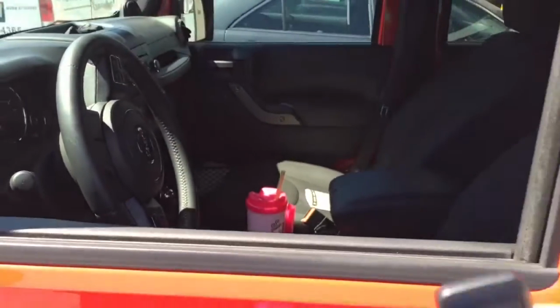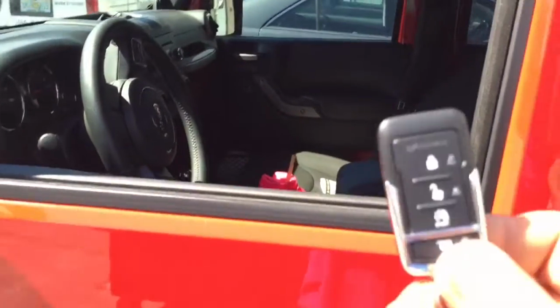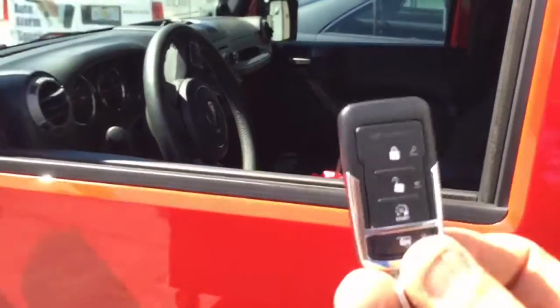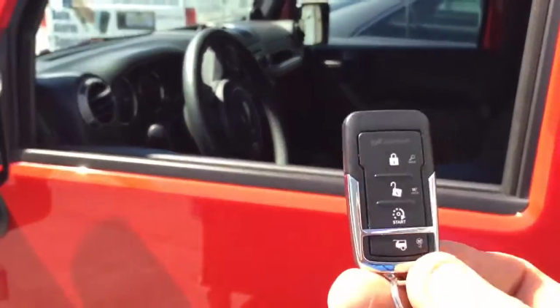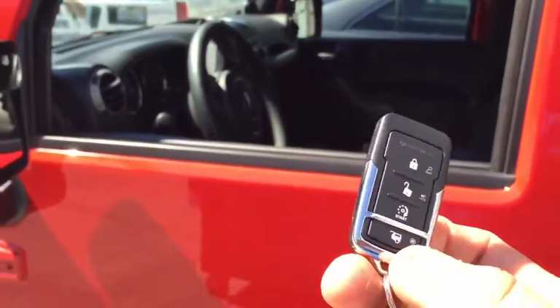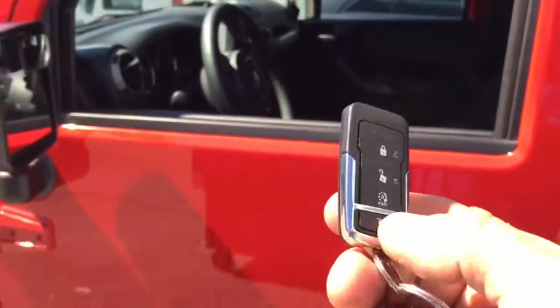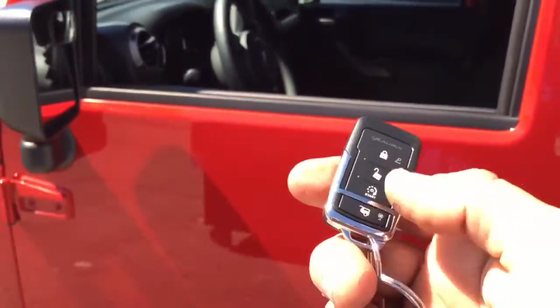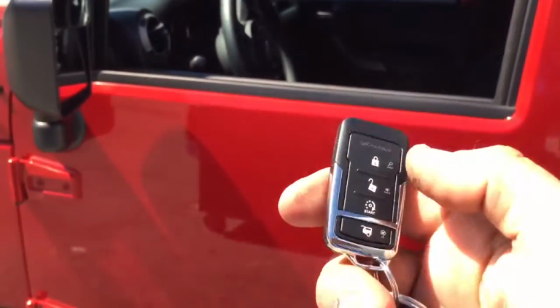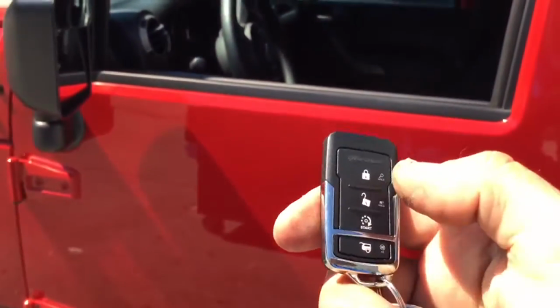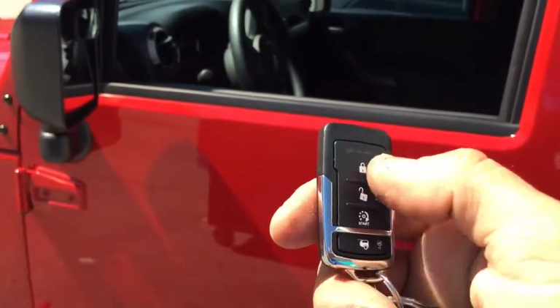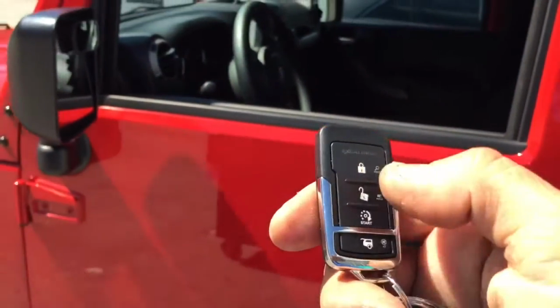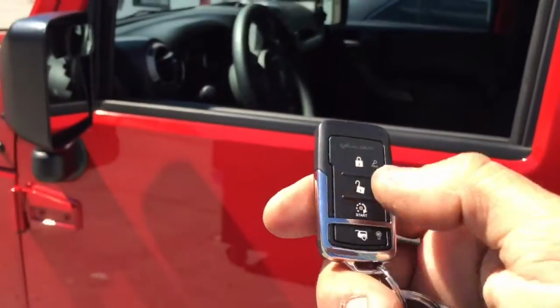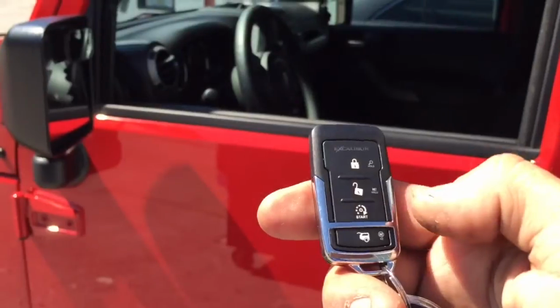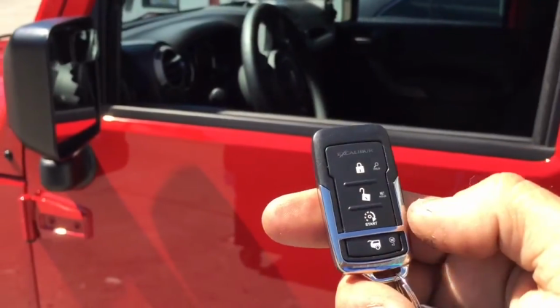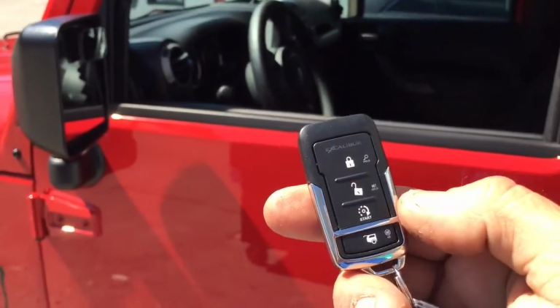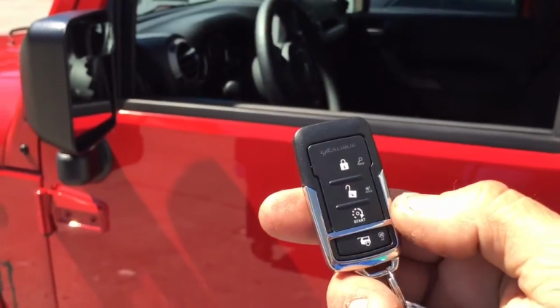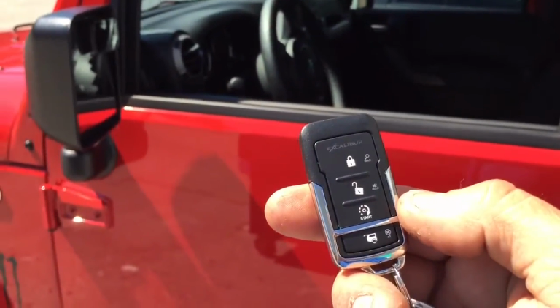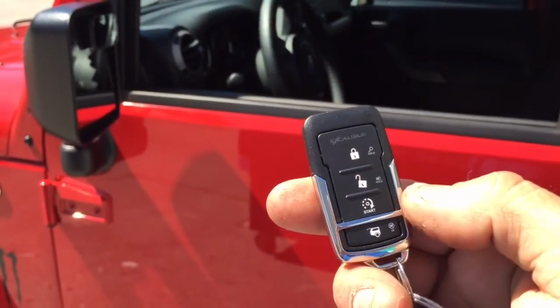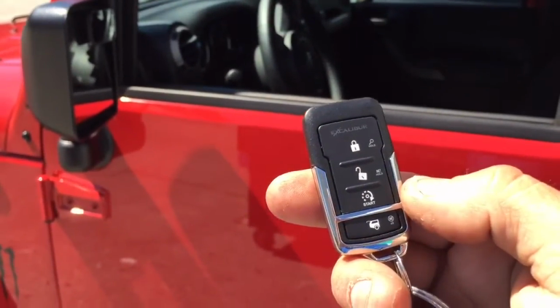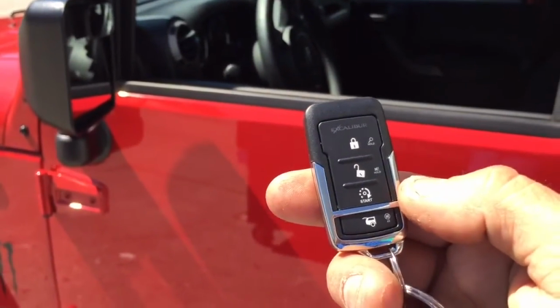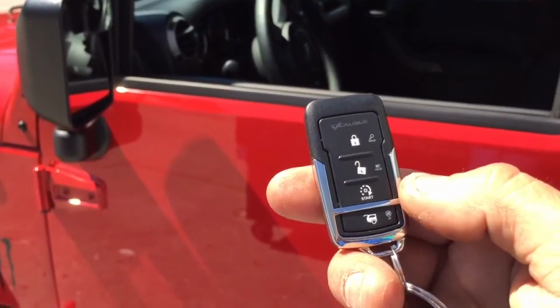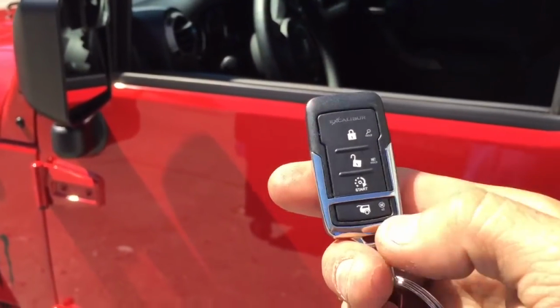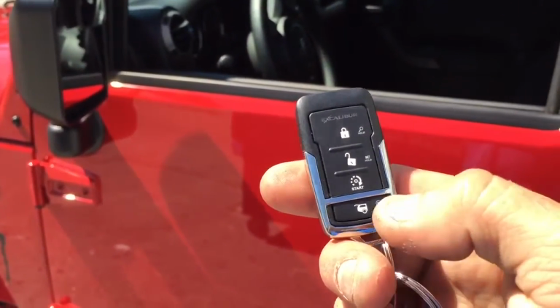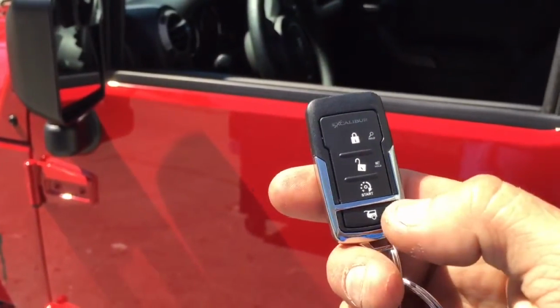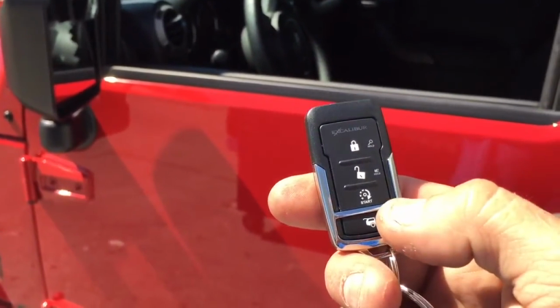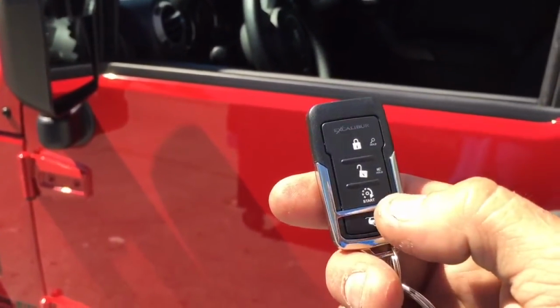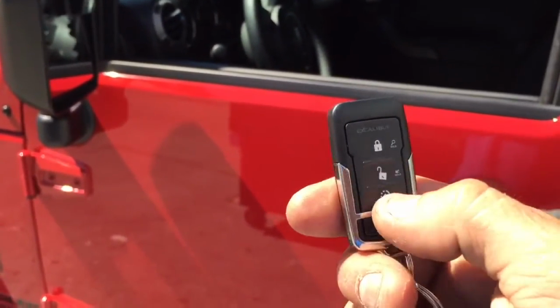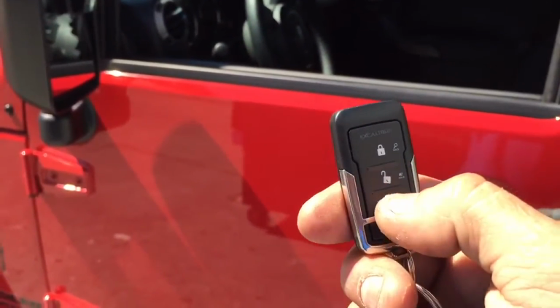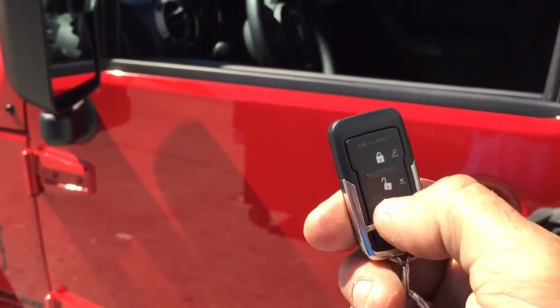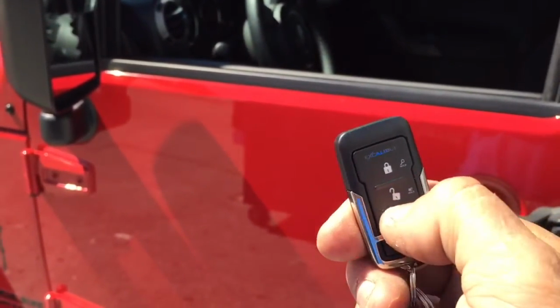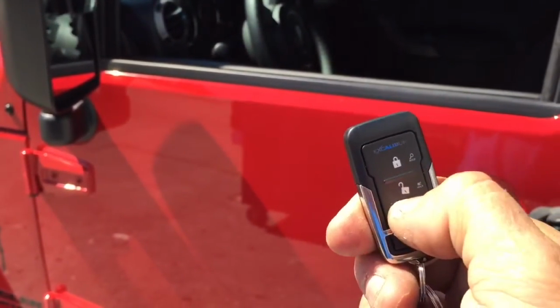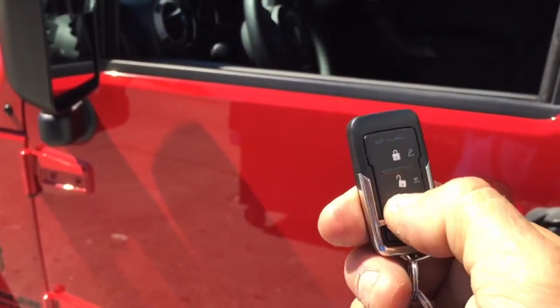In case you're in a rush and you don't want to use the app, remote start — press it one time.